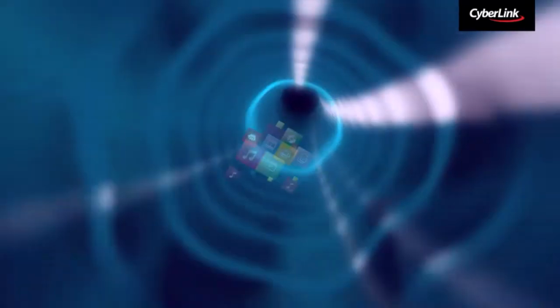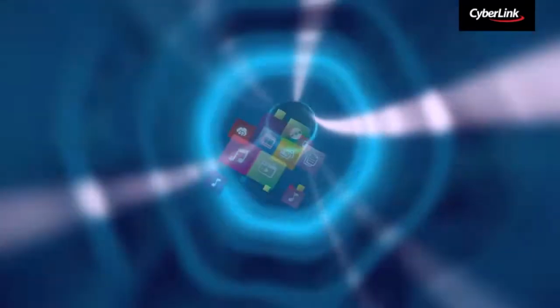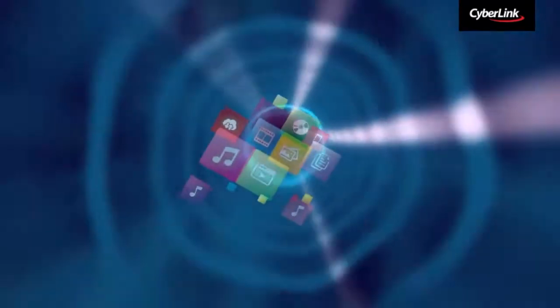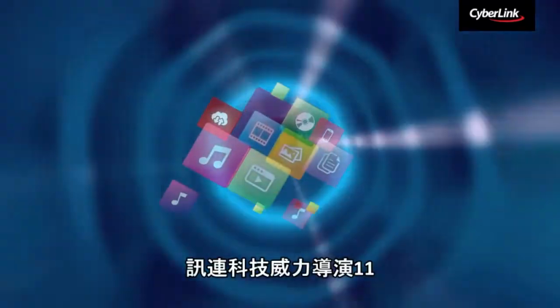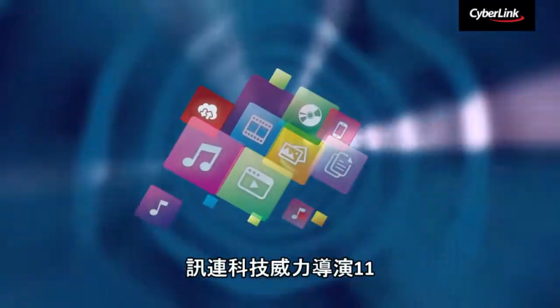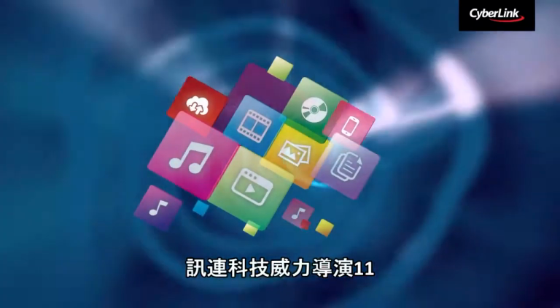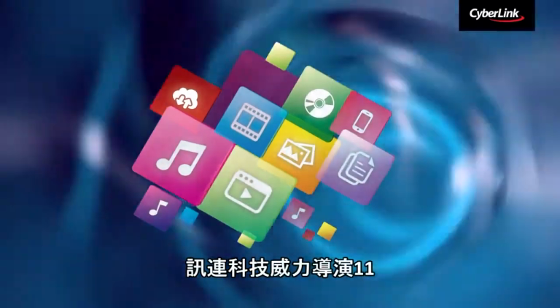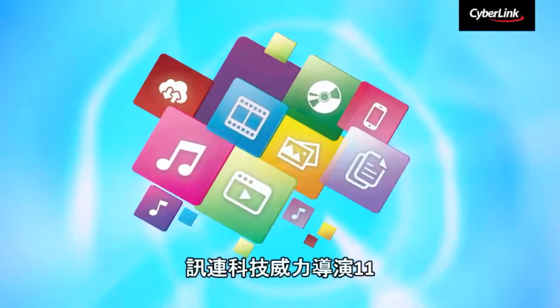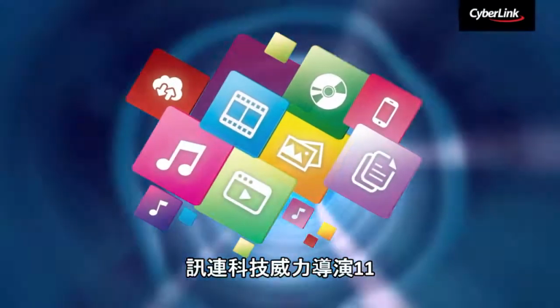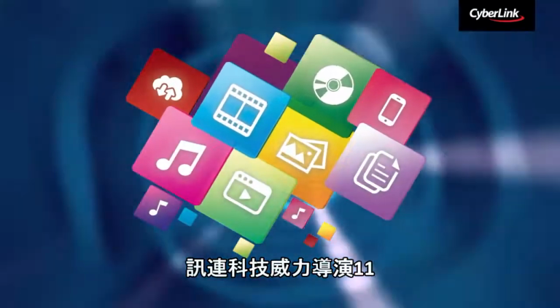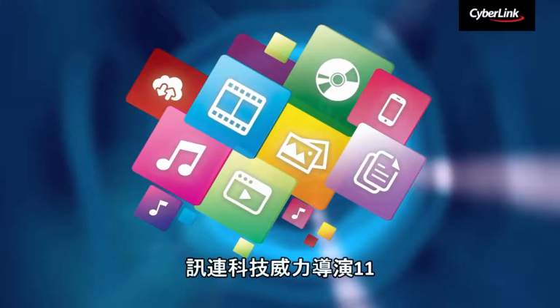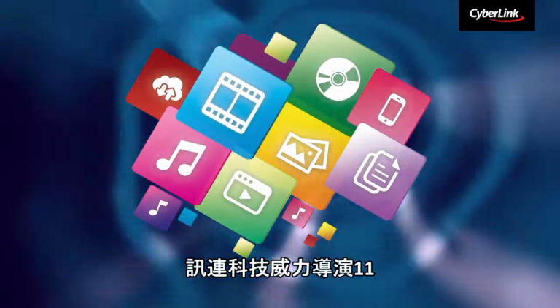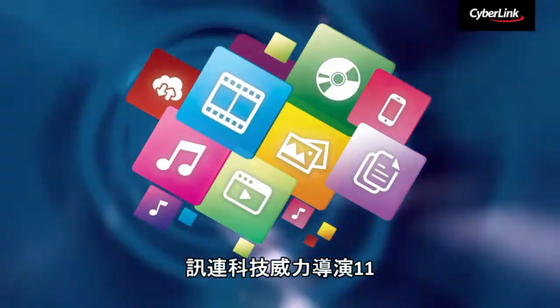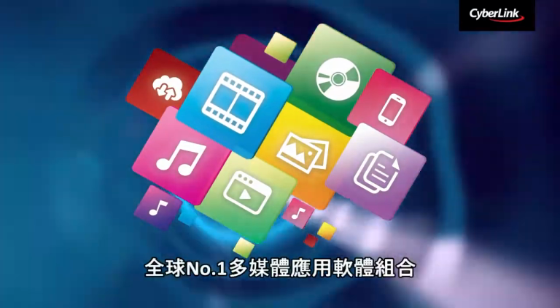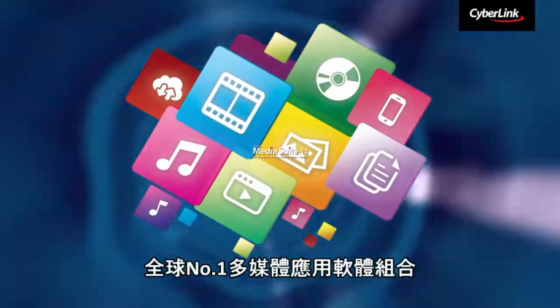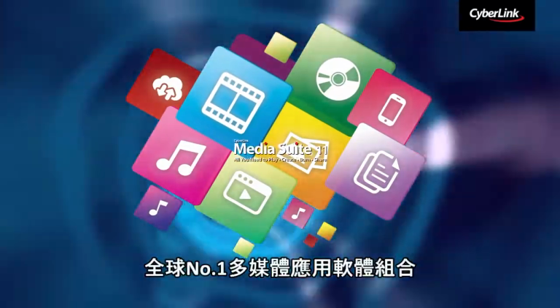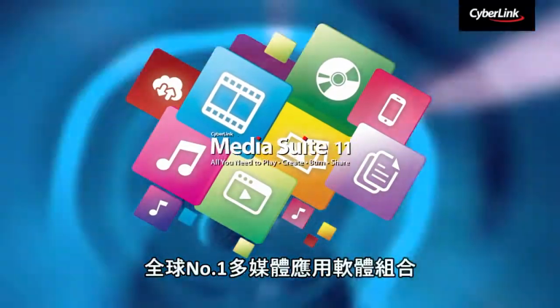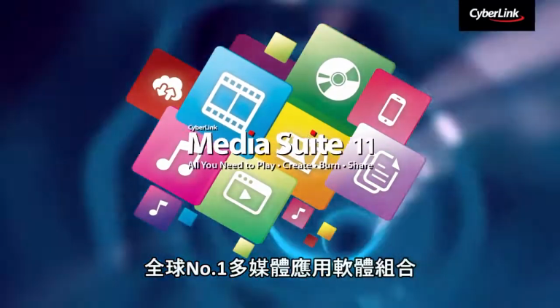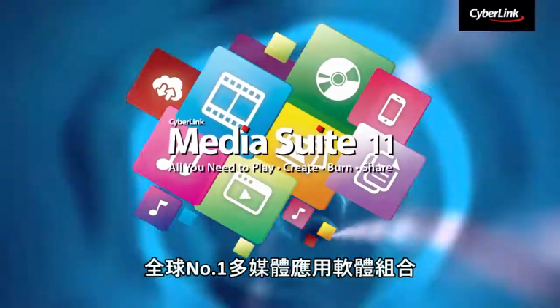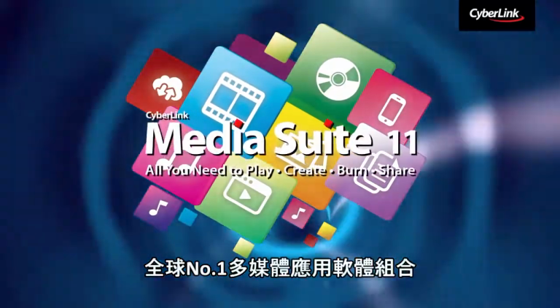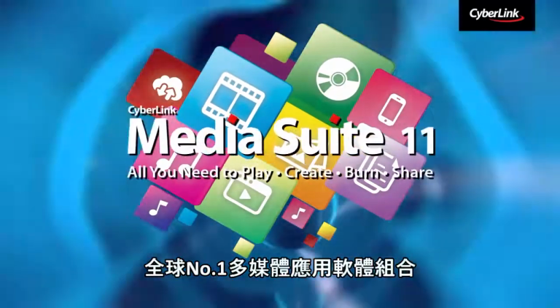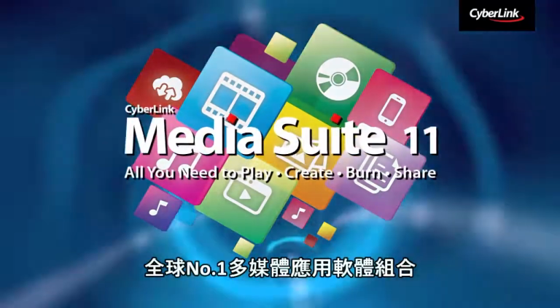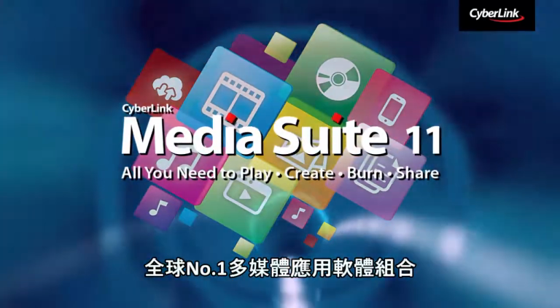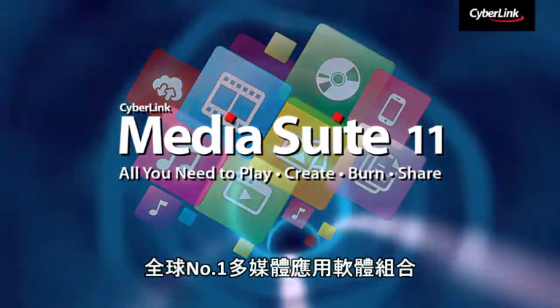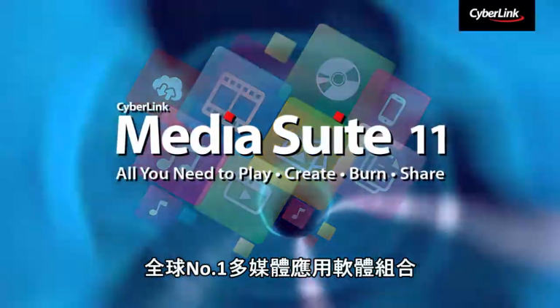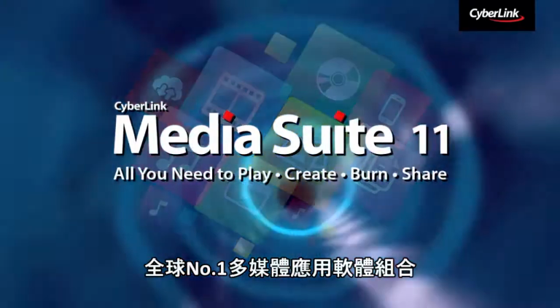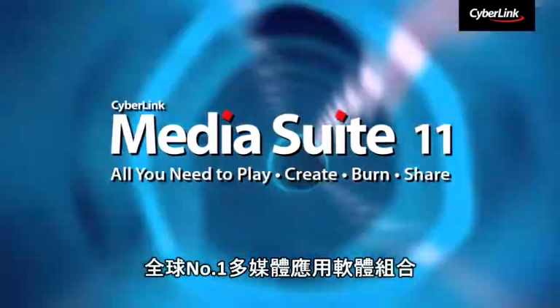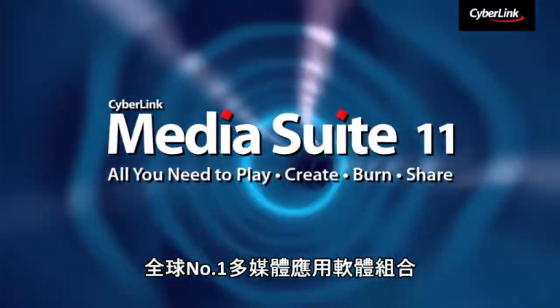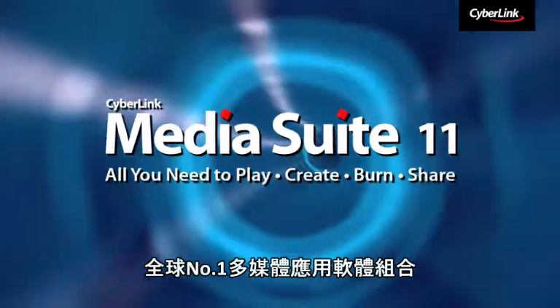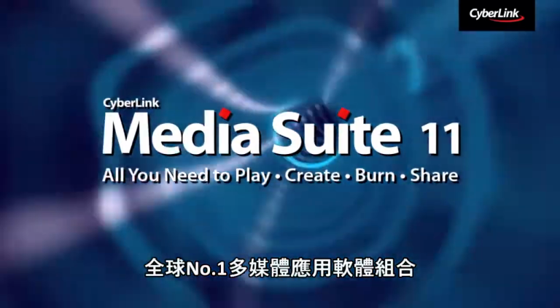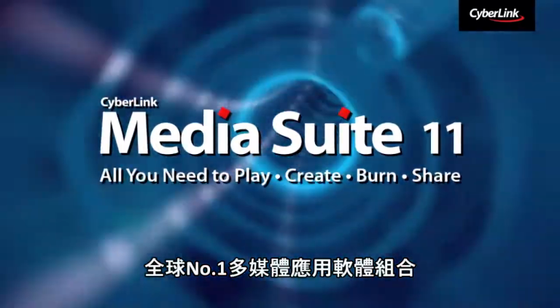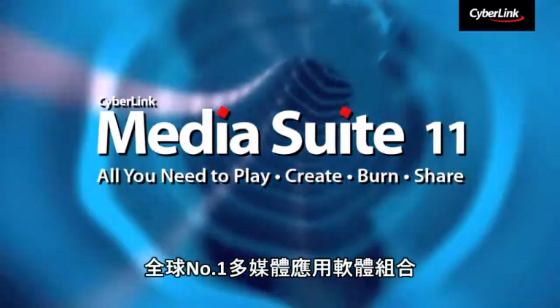CyberLink Media Suite 11. The number one suite for movies, photos, music and video.